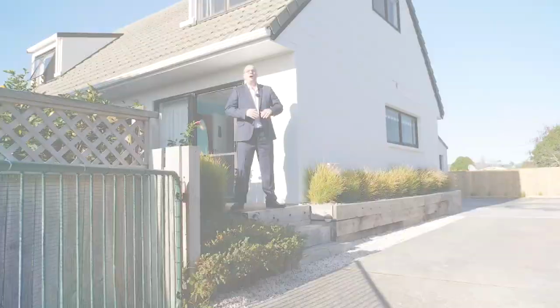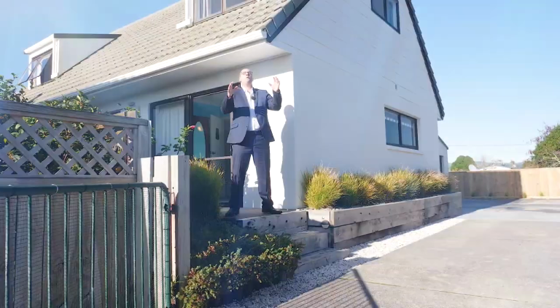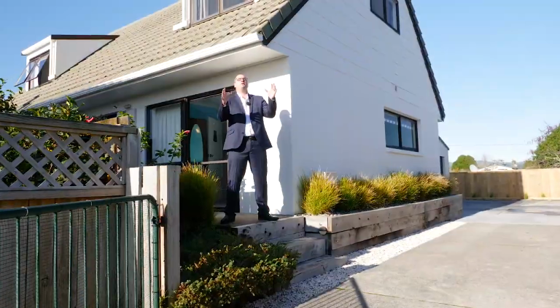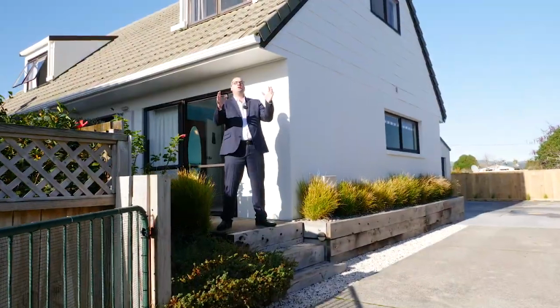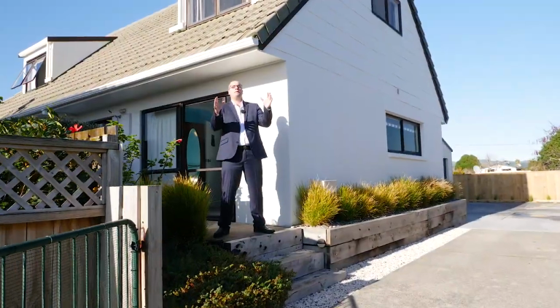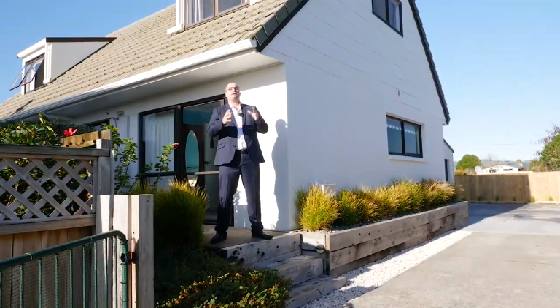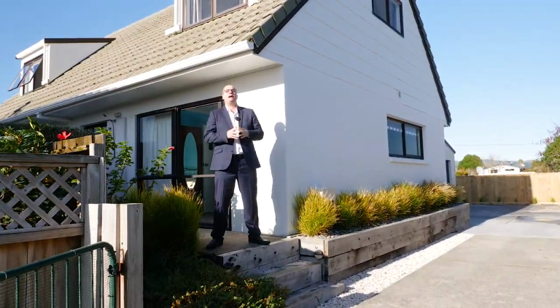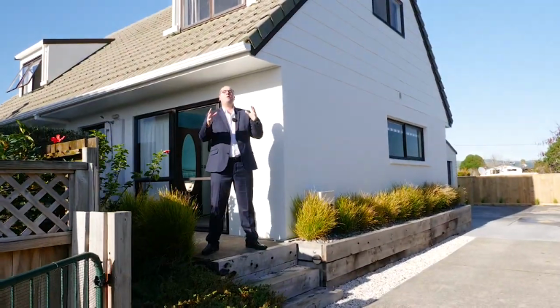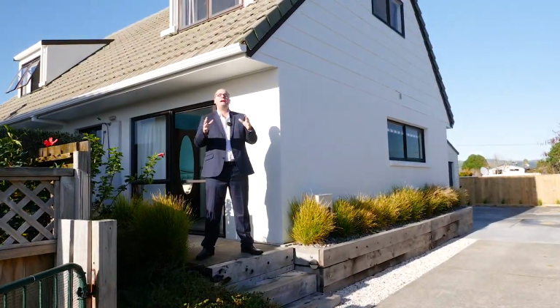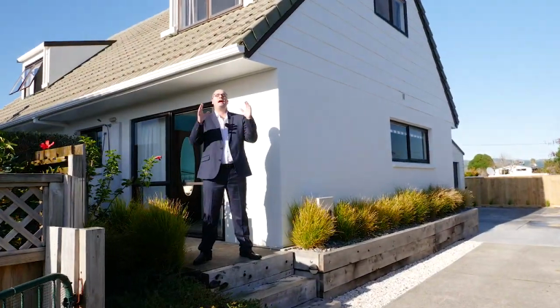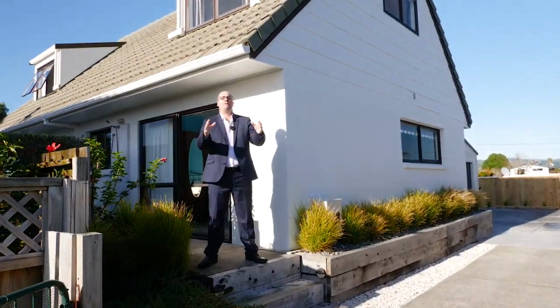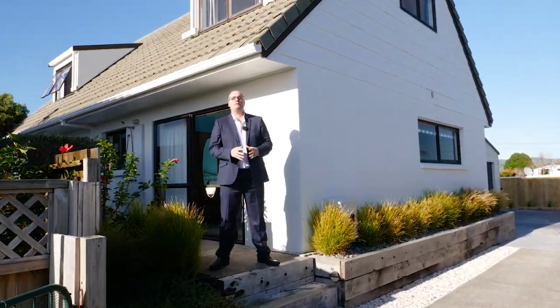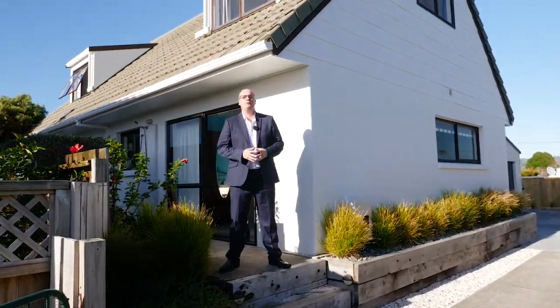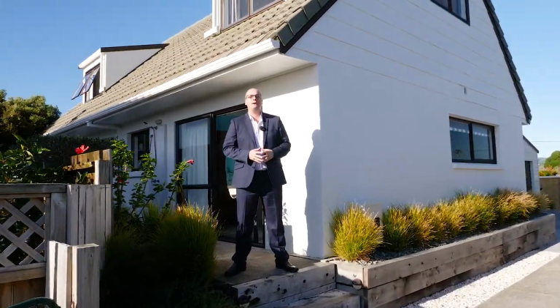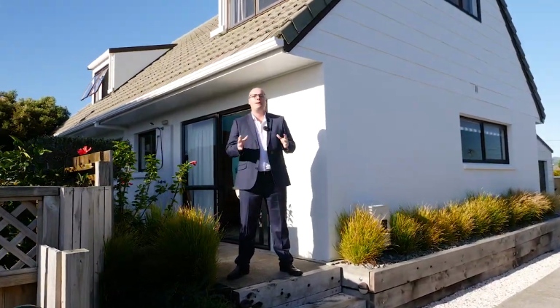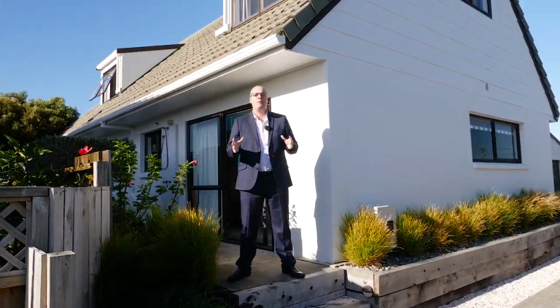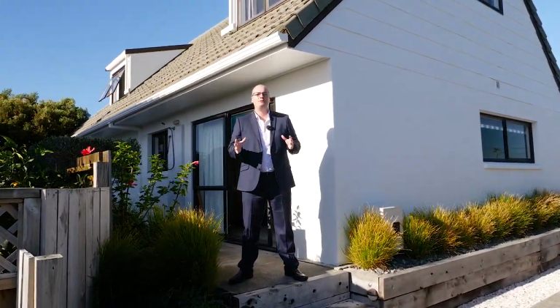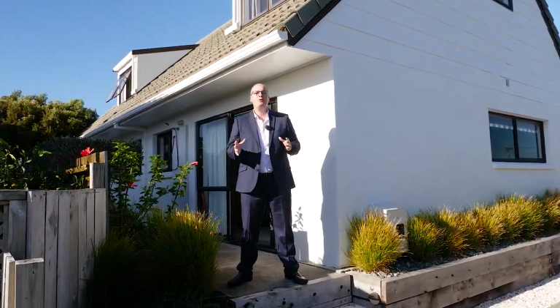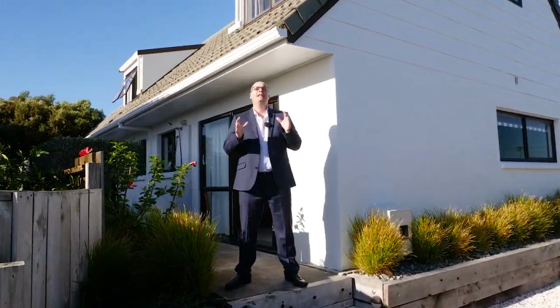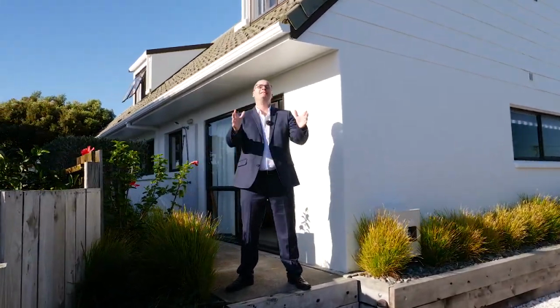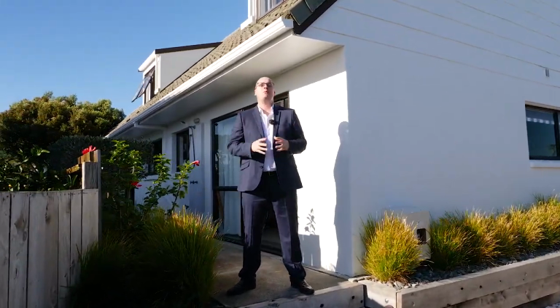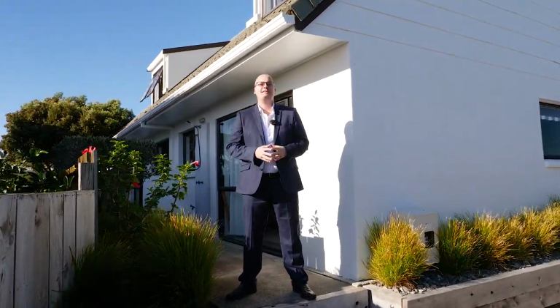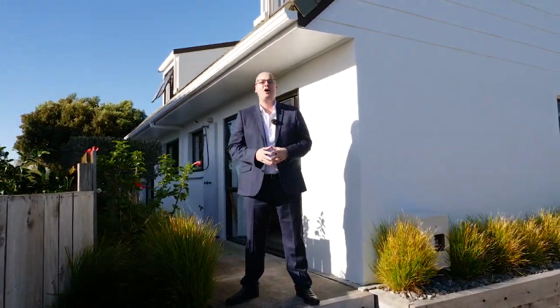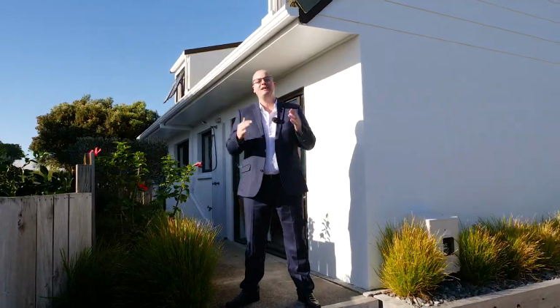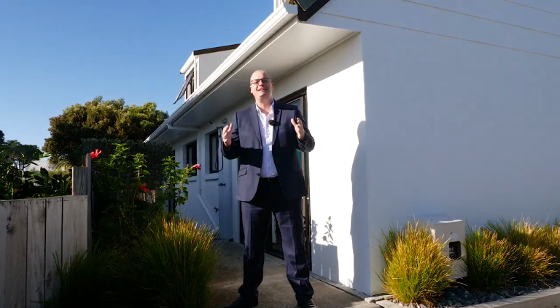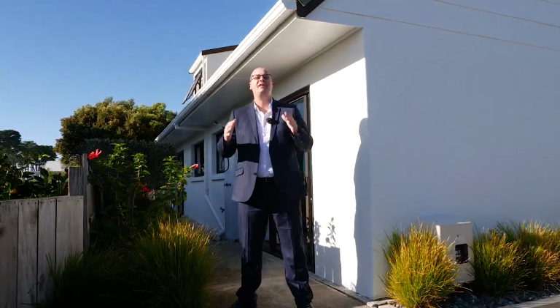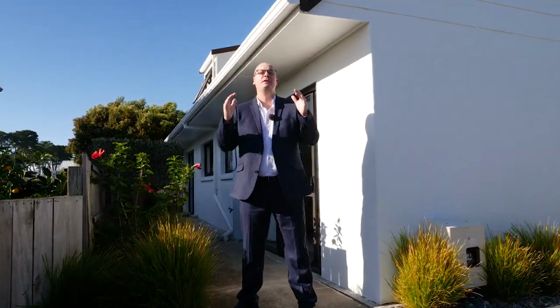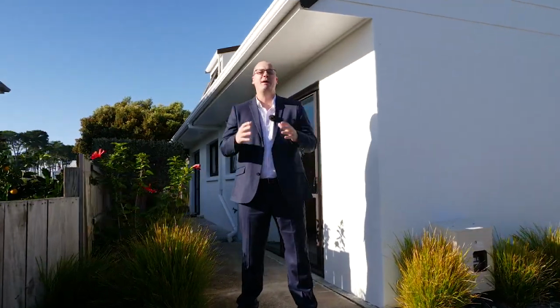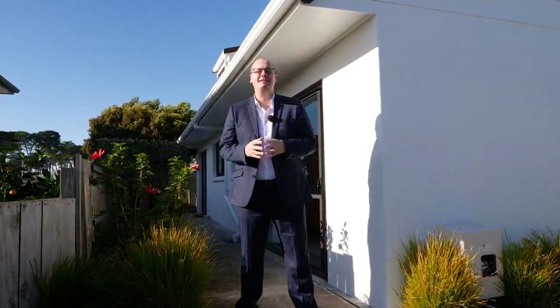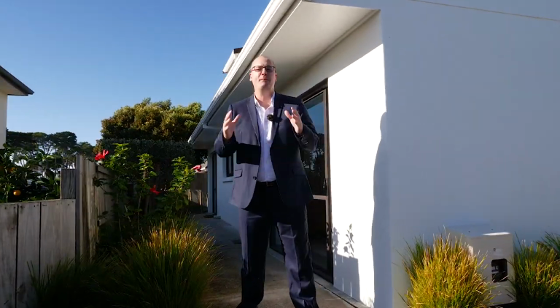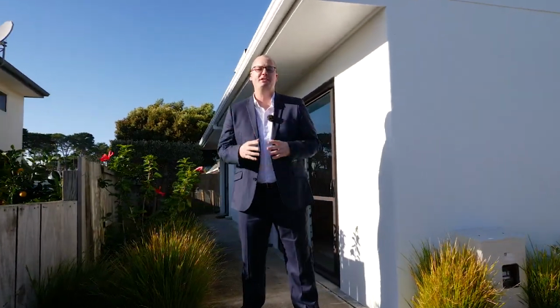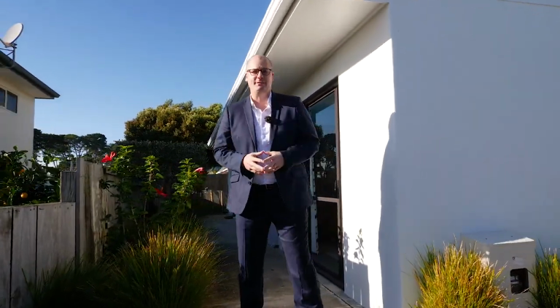I'm Michael from Tall Poppy Real Estate. We're here at 524B Papamoa Beach Road. Let's stop wasting time and check out this amazing beach haven.